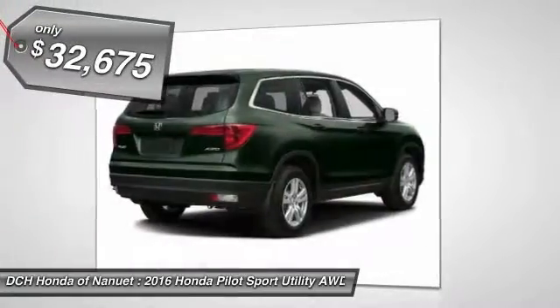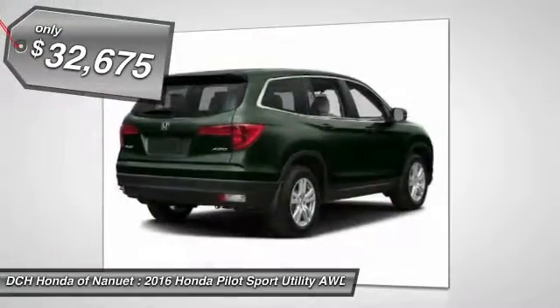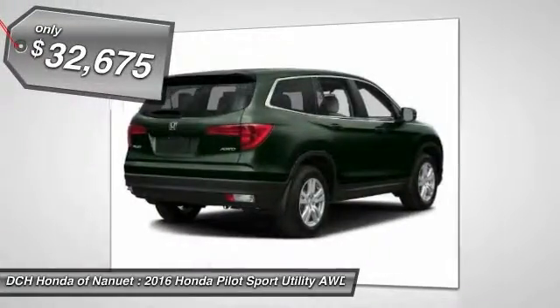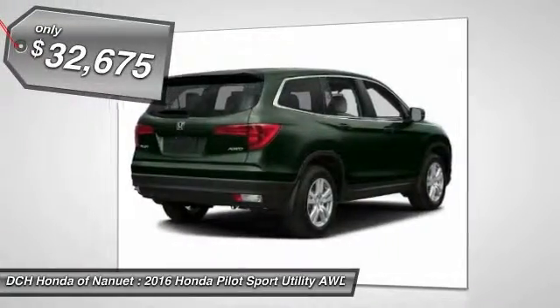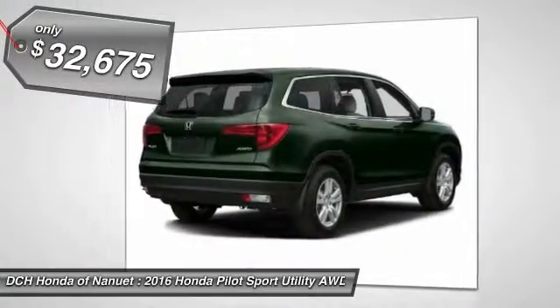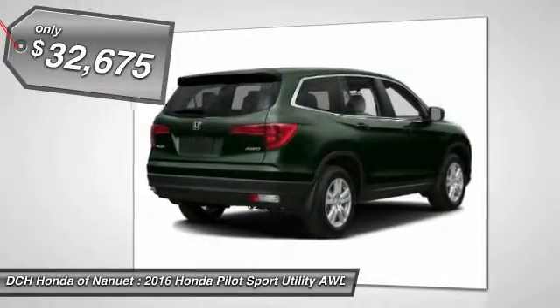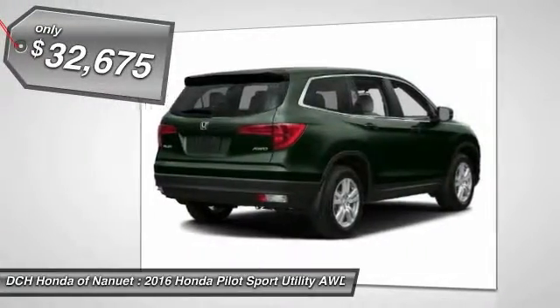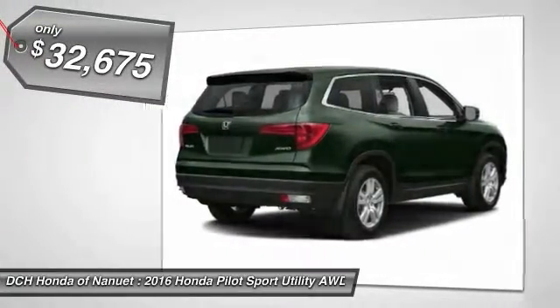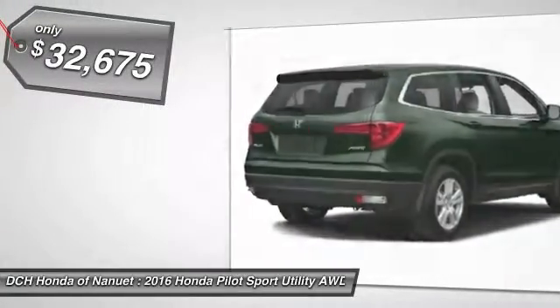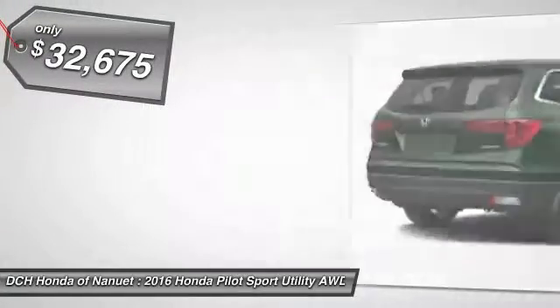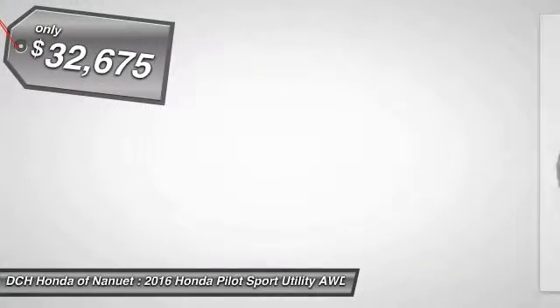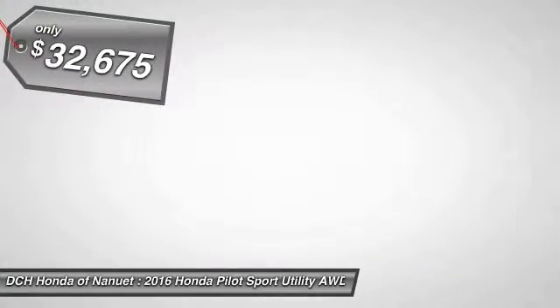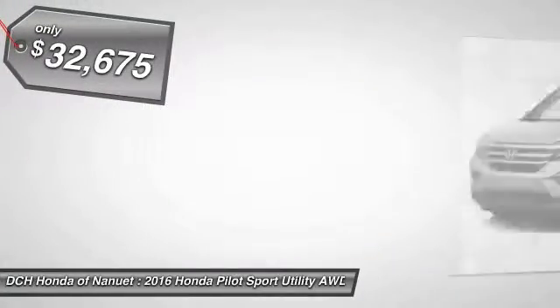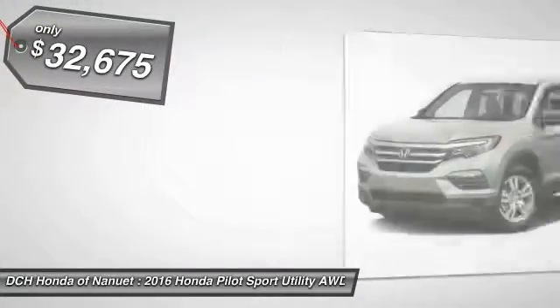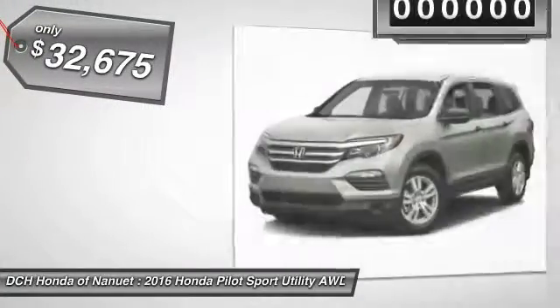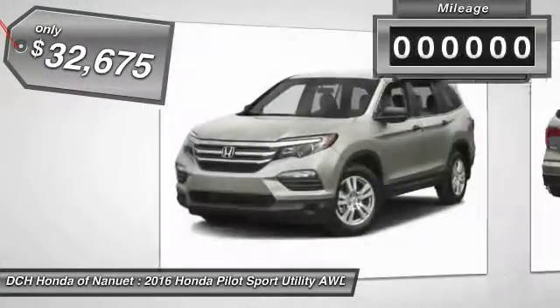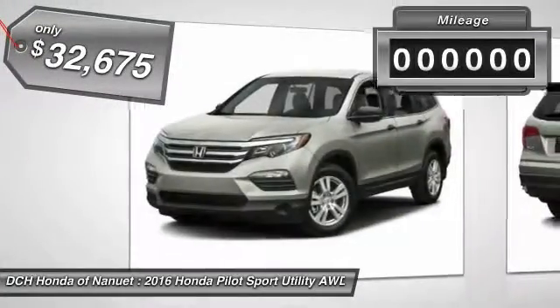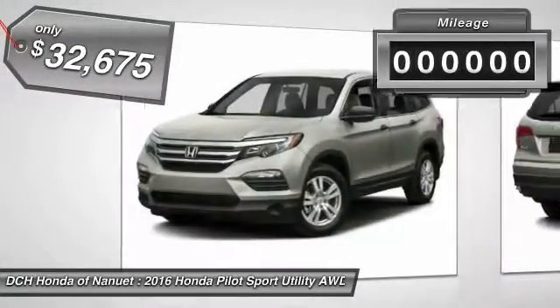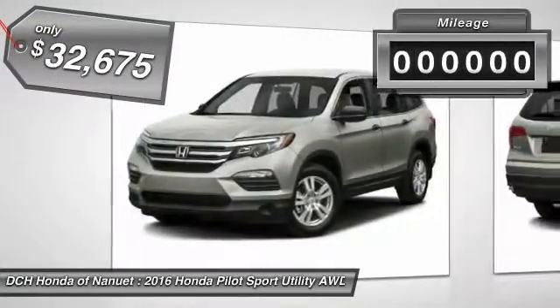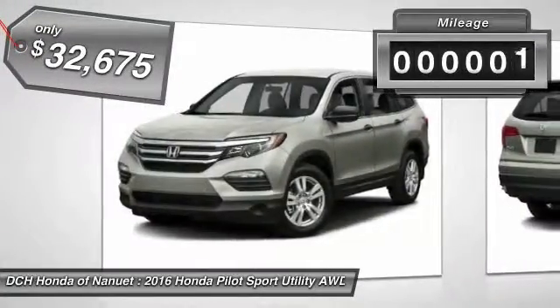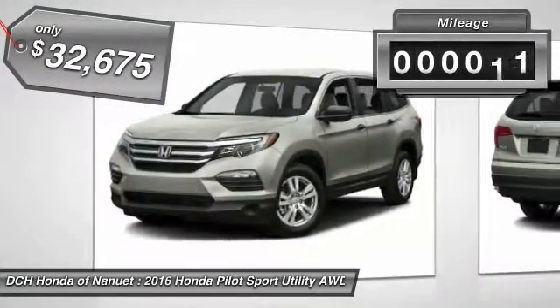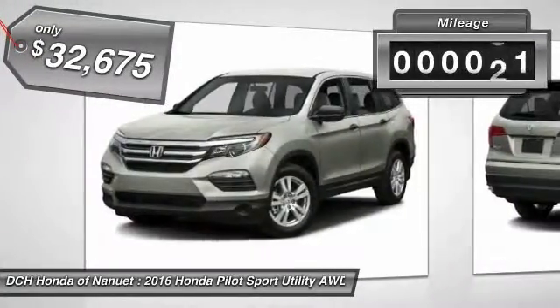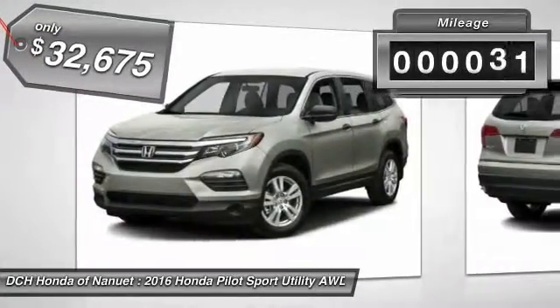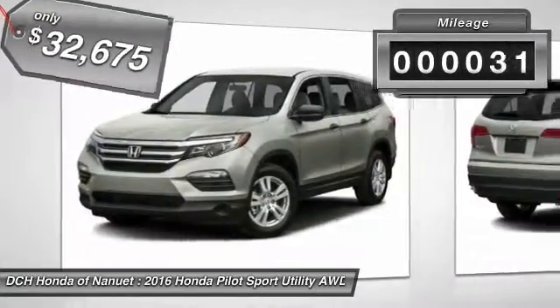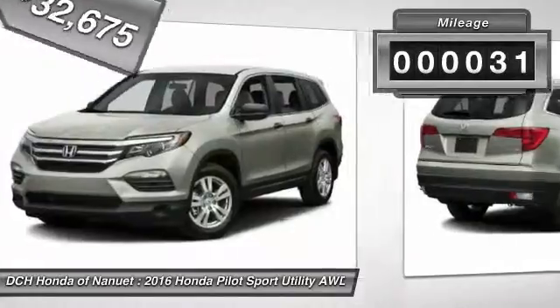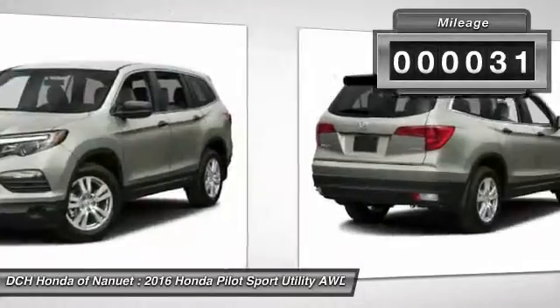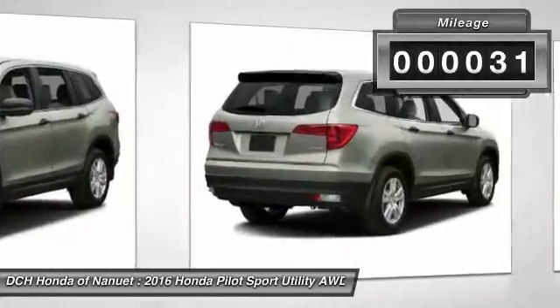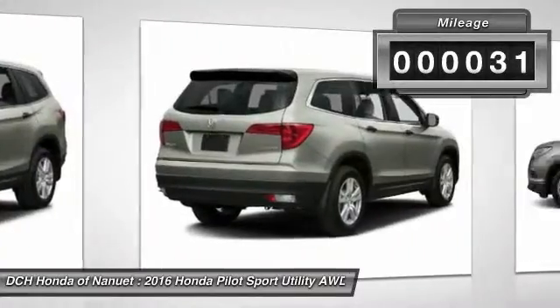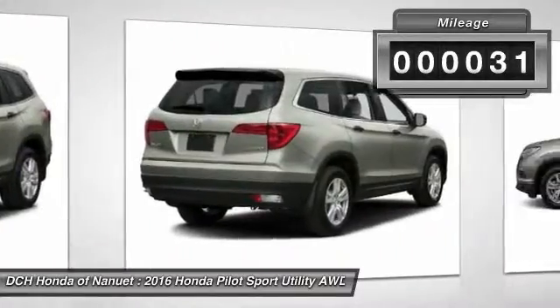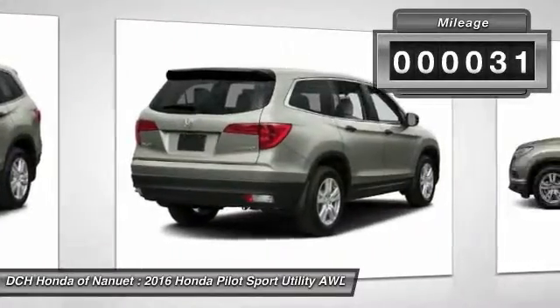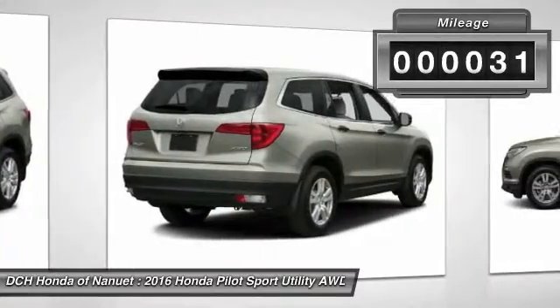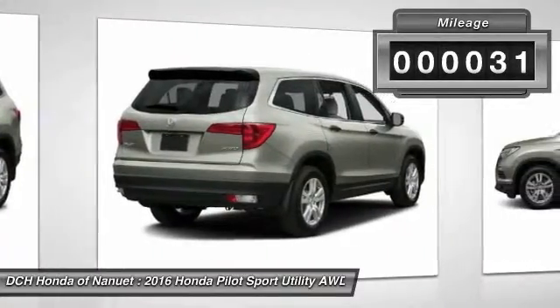And it's priced below $35,000. This vehicle has less than 100 miles.